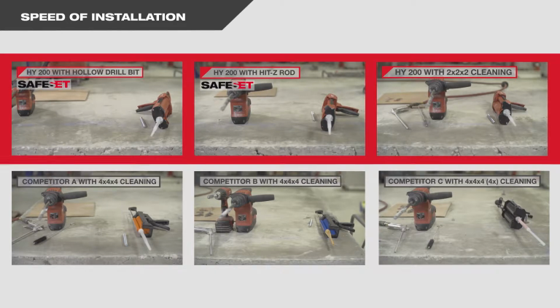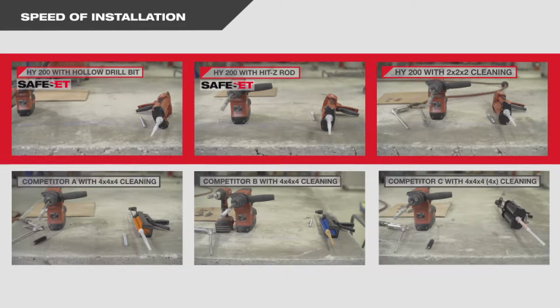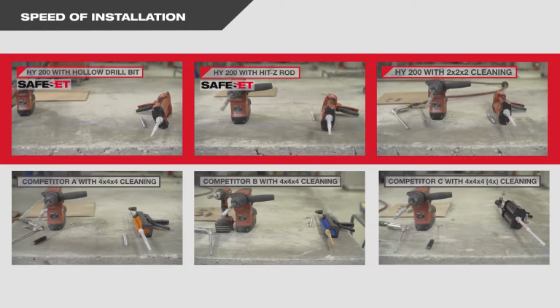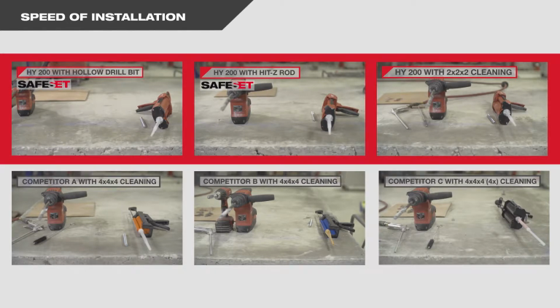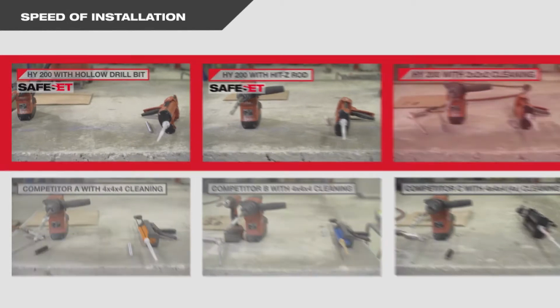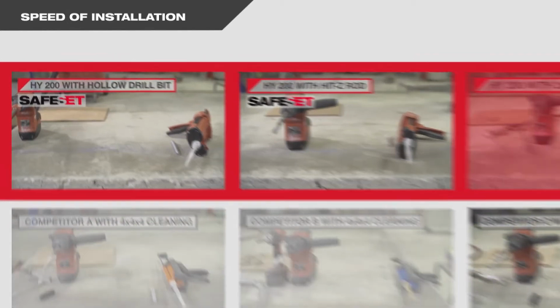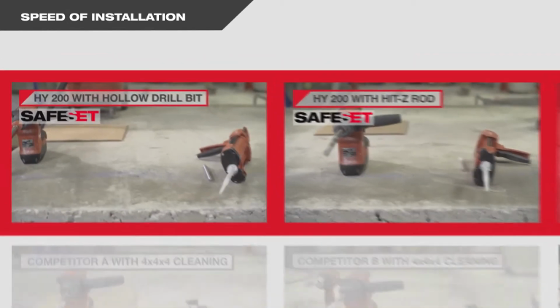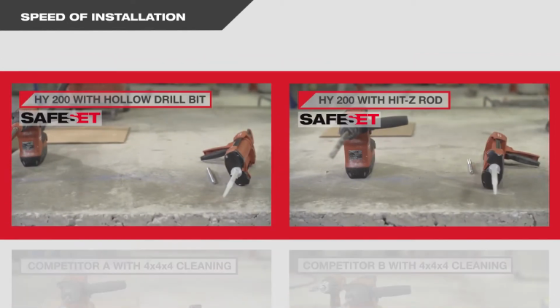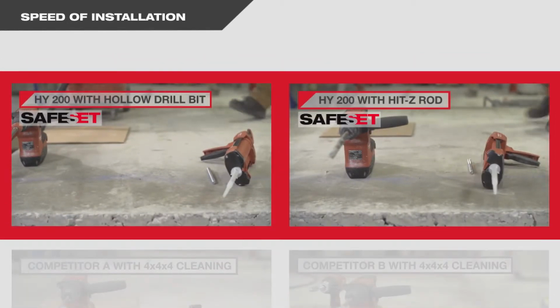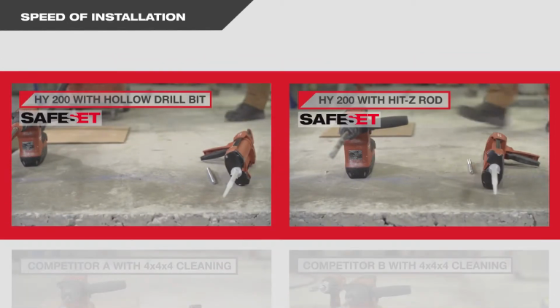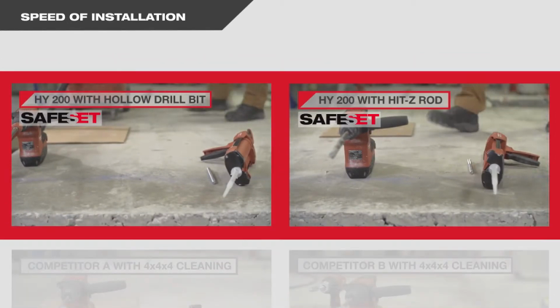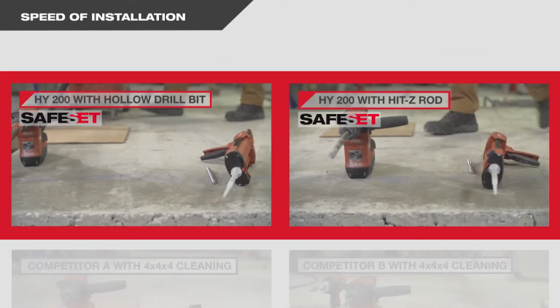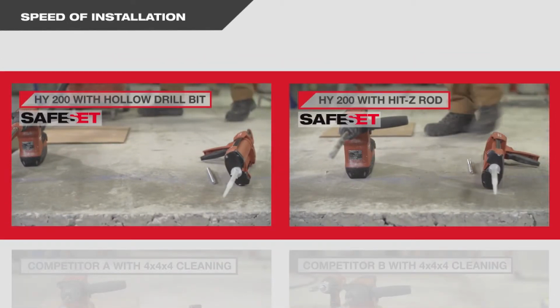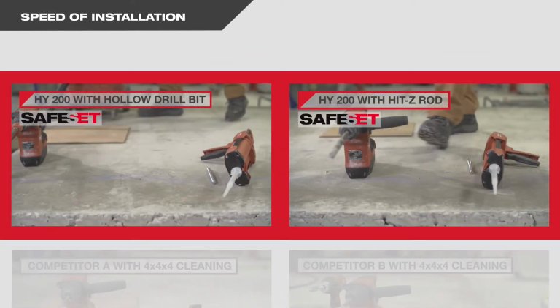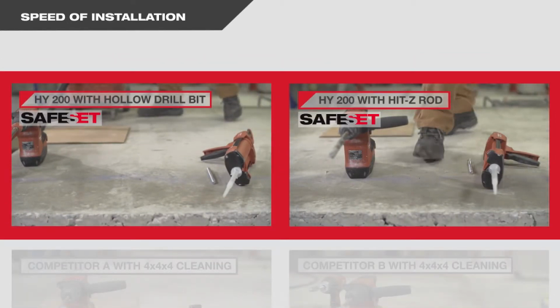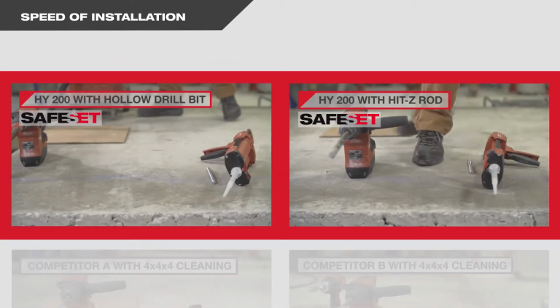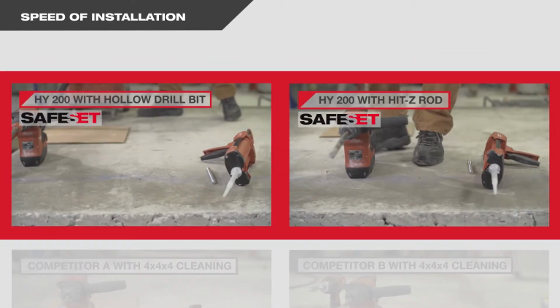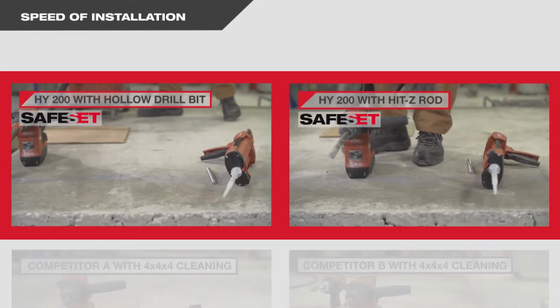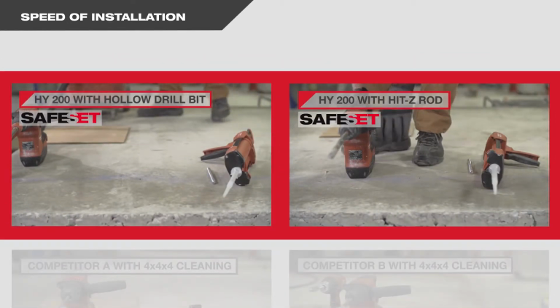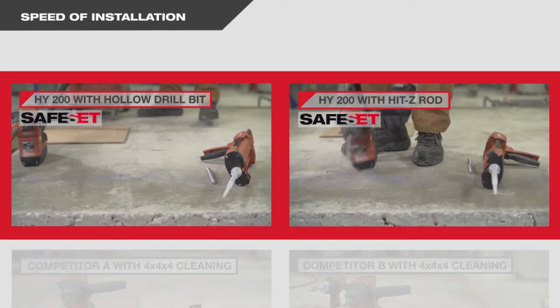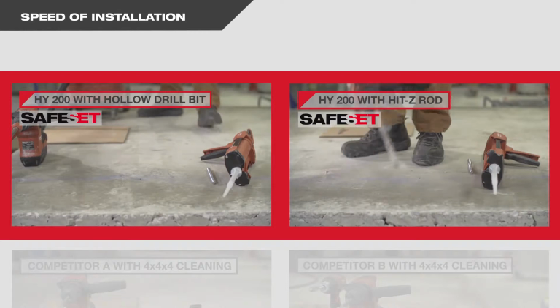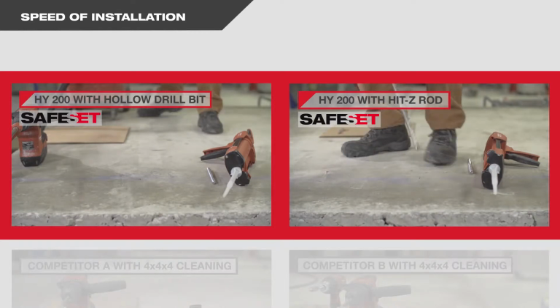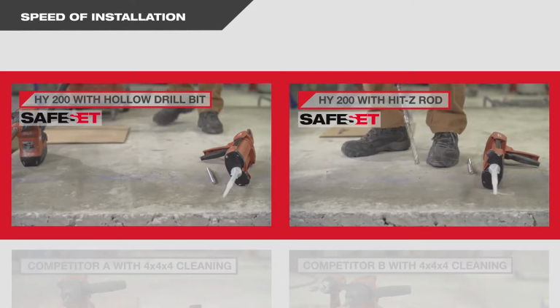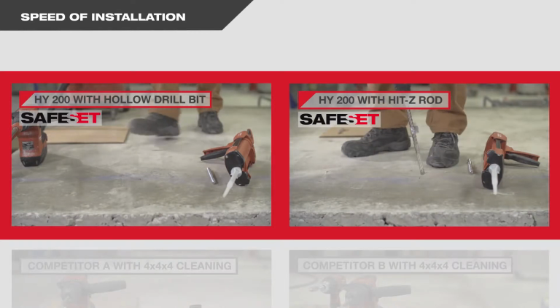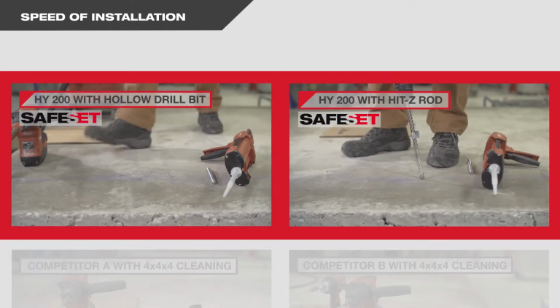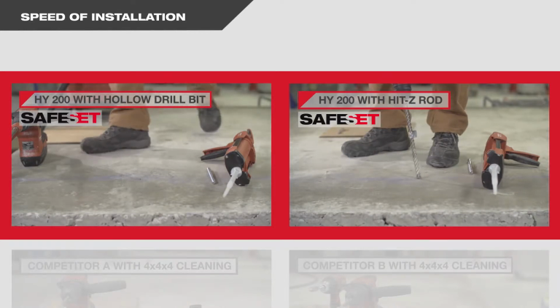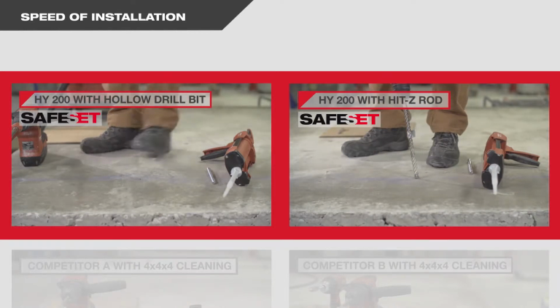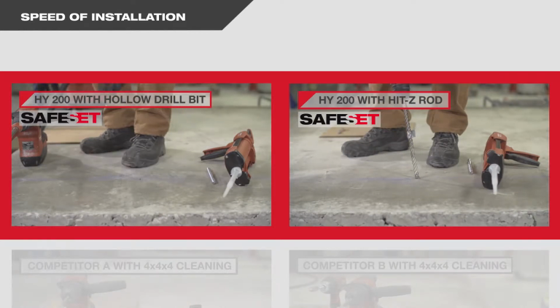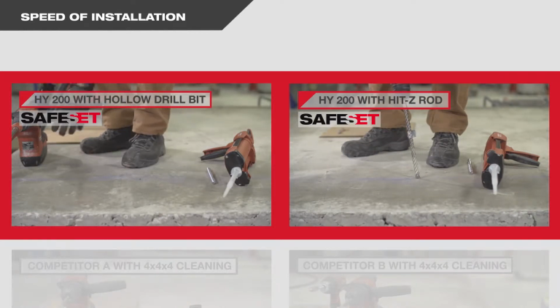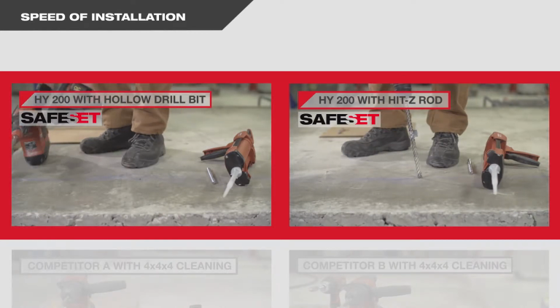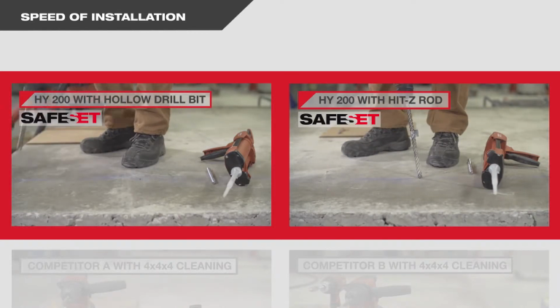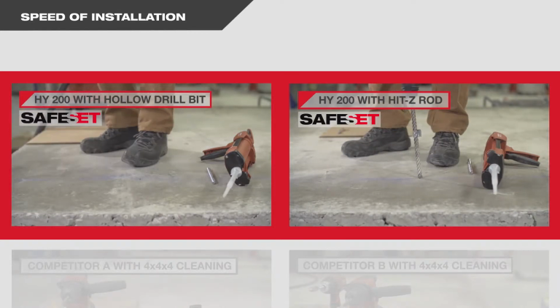The HY200 safe set methods require no additional cleaning of the hole once it's drilled, which reduces installation time dramatically.